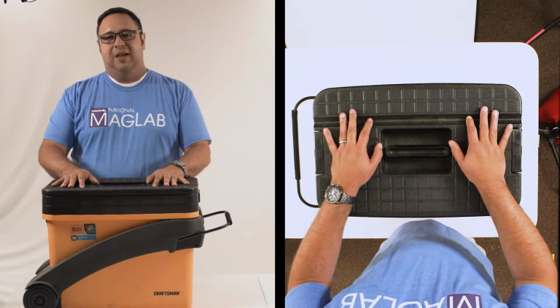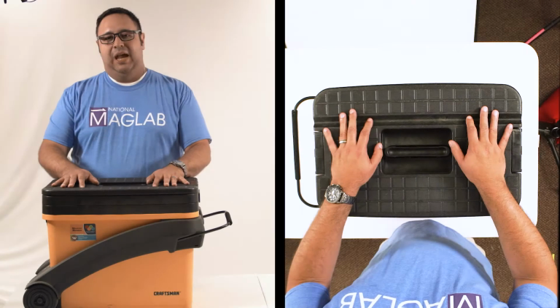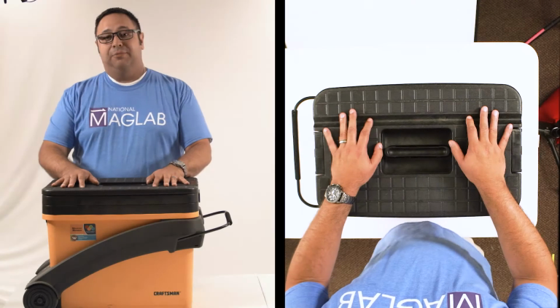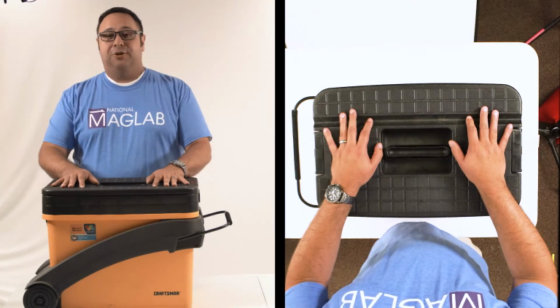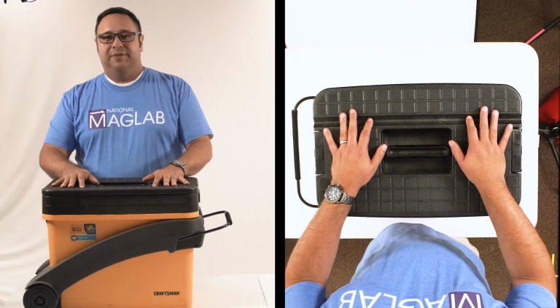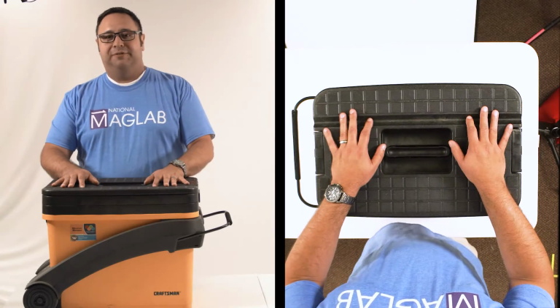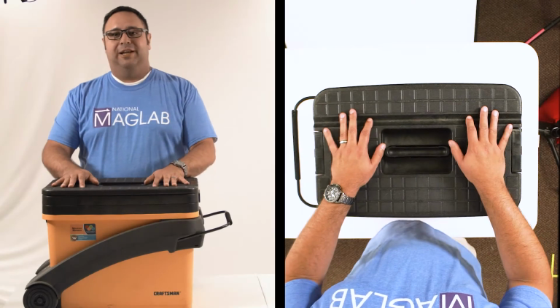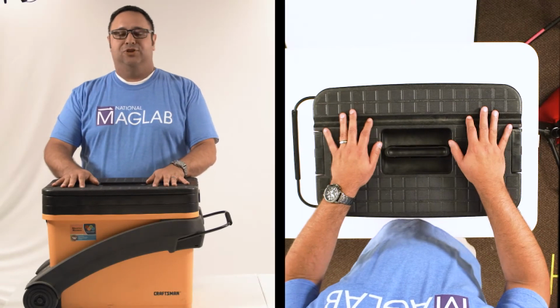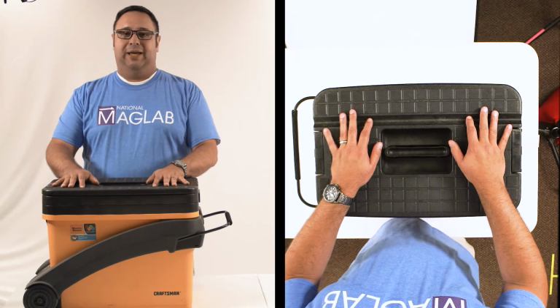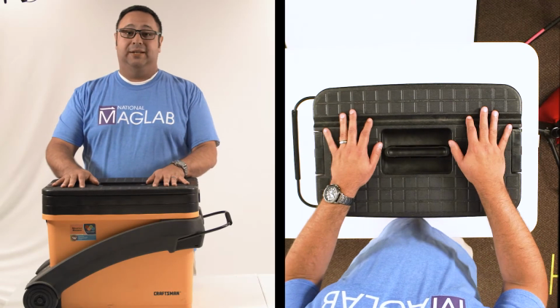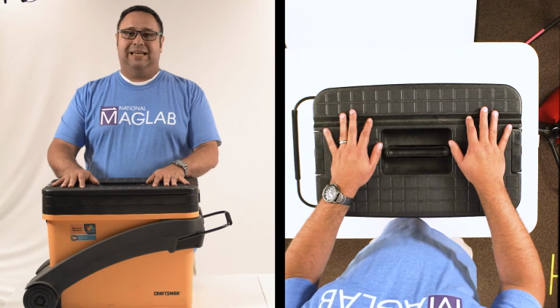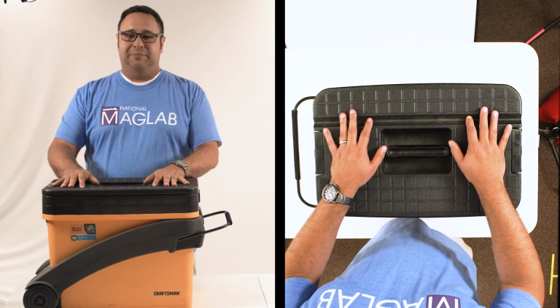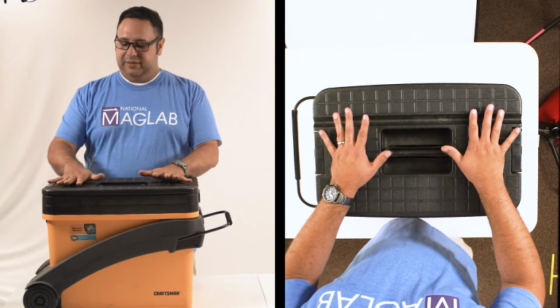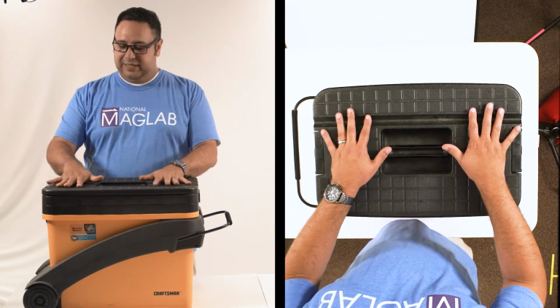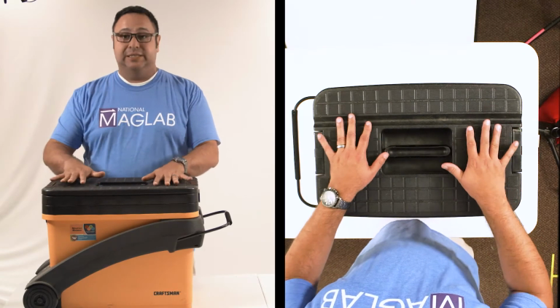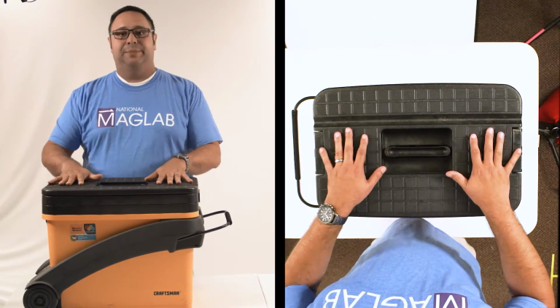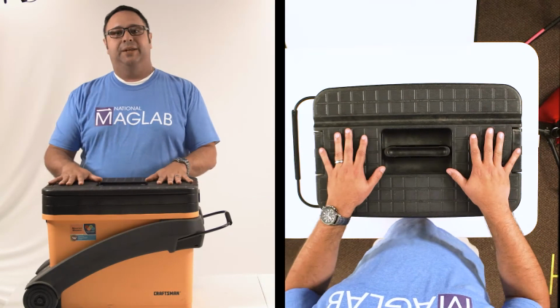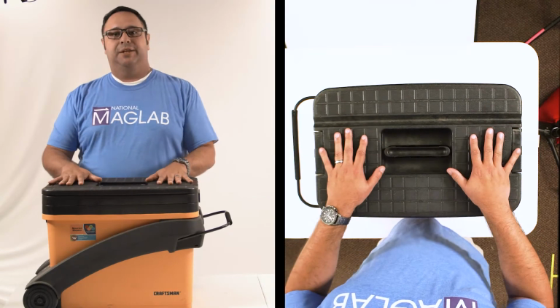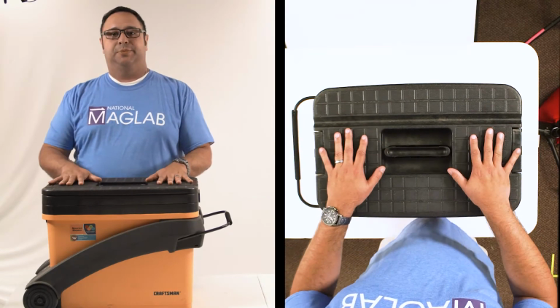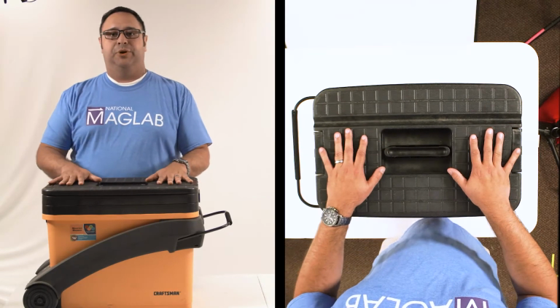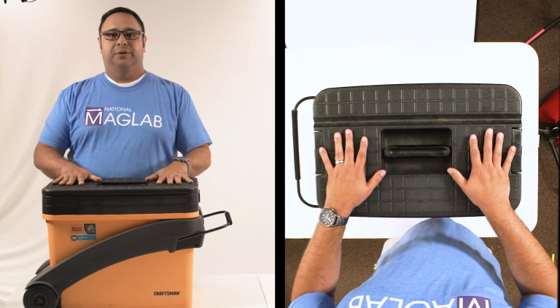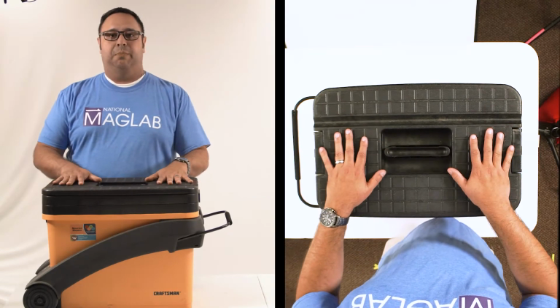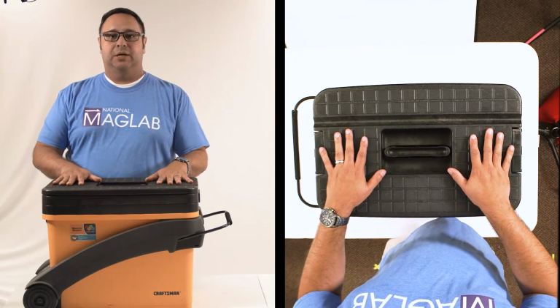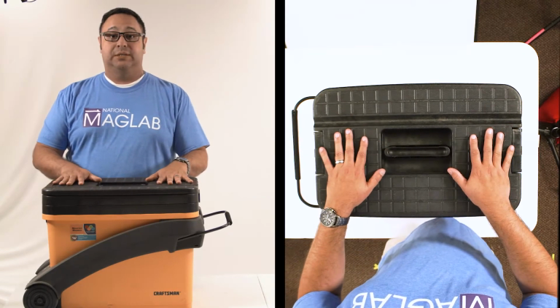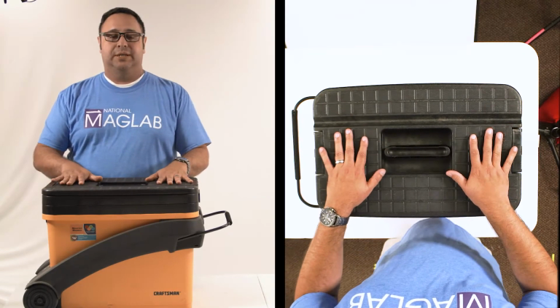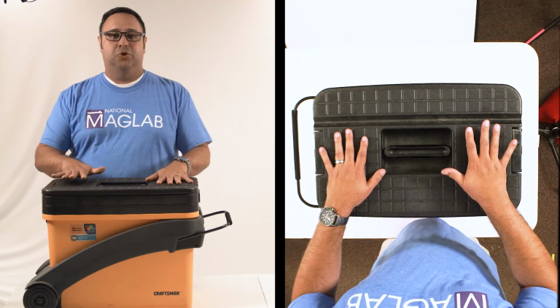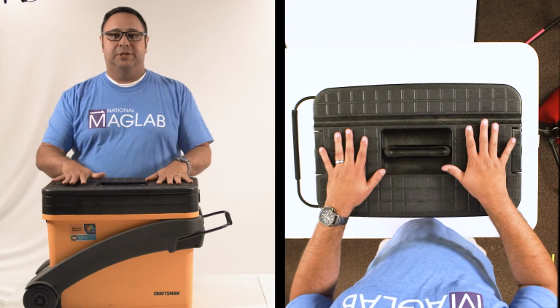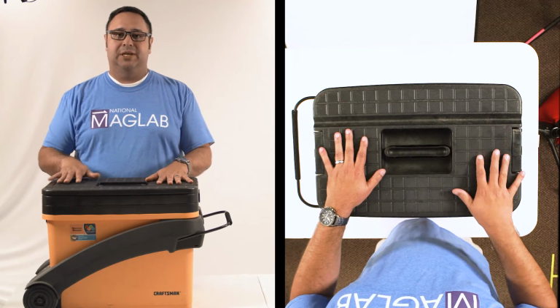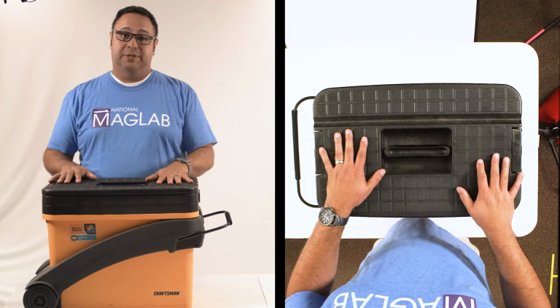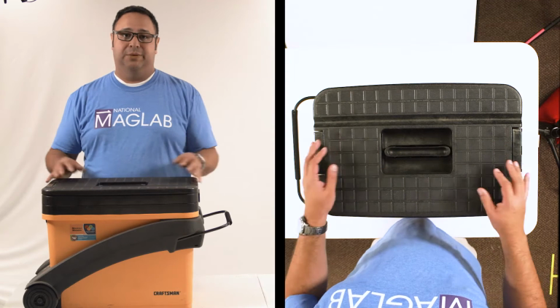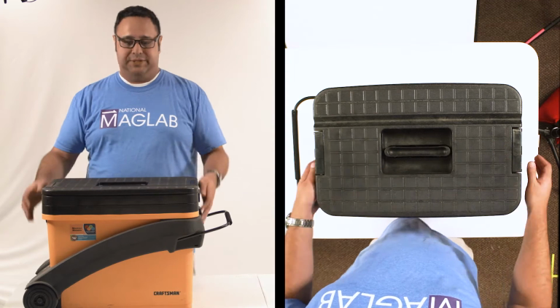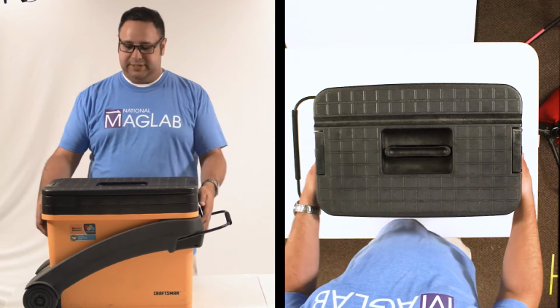Hey, I'm Carlos Villa from National Magnet Lab, and this is the Magnet Exploration Box. Let's open this up and see what's inside.